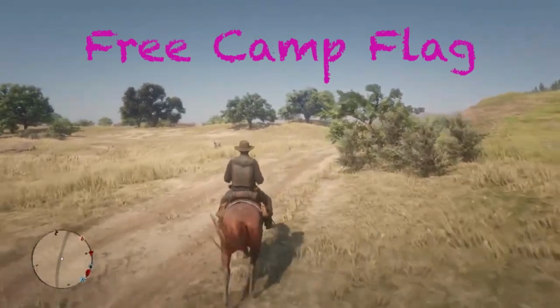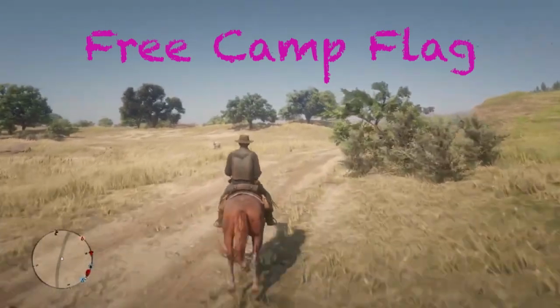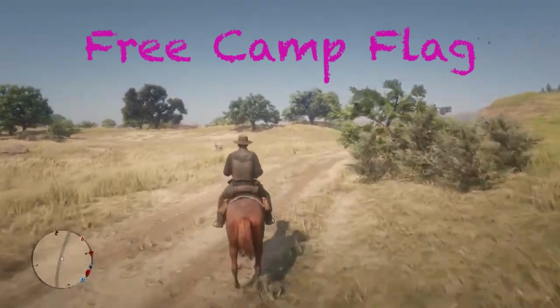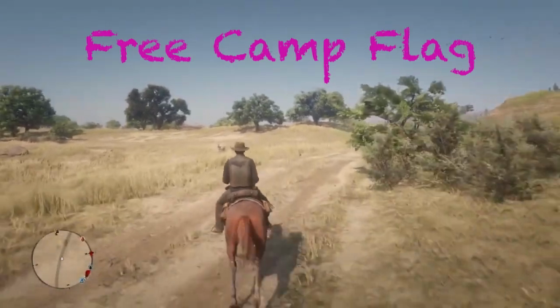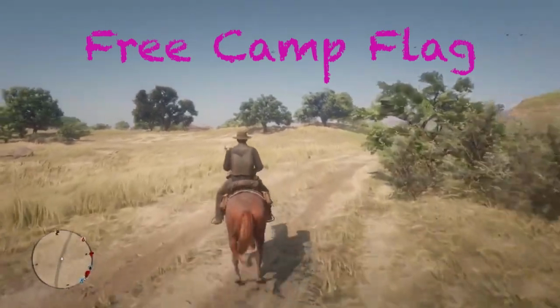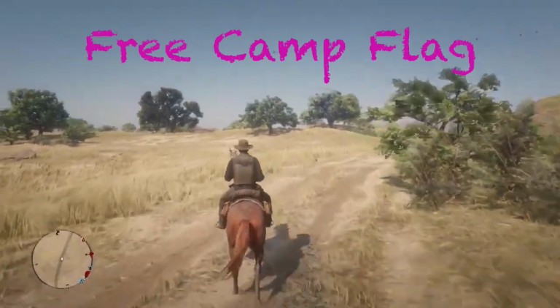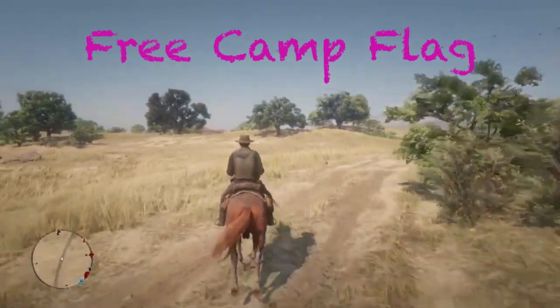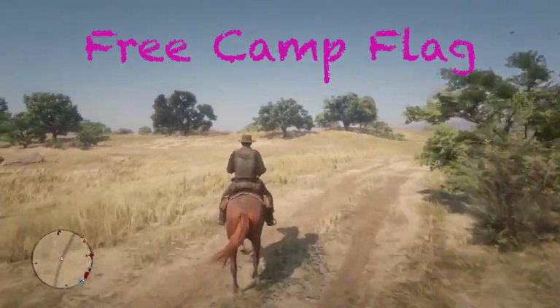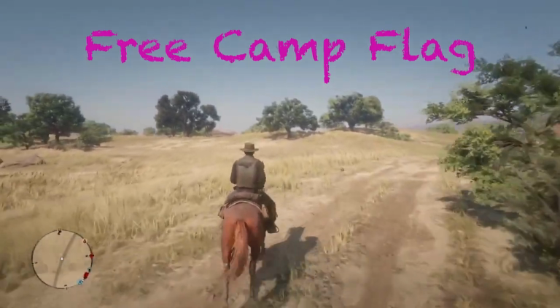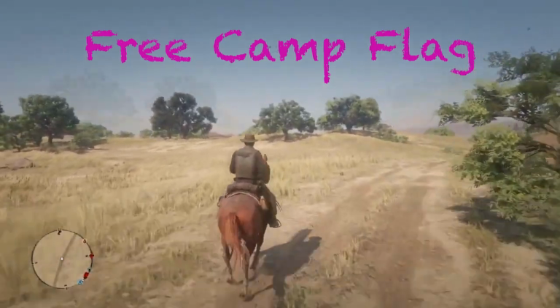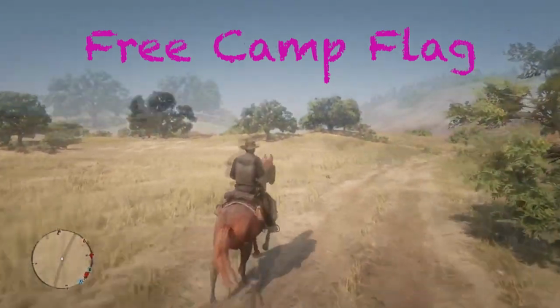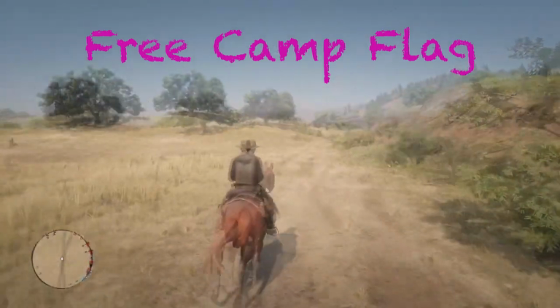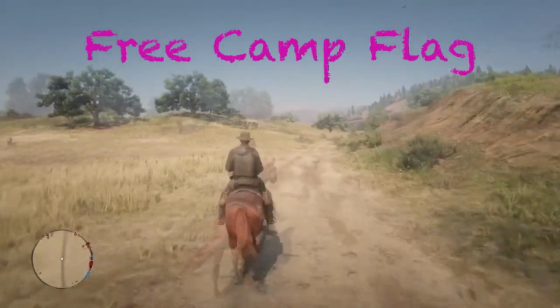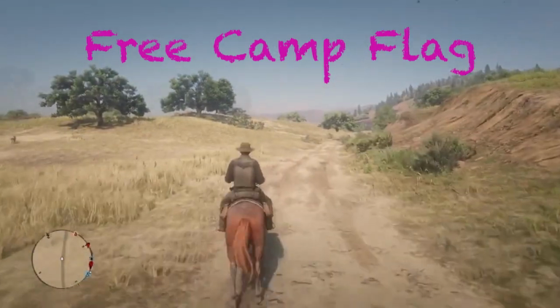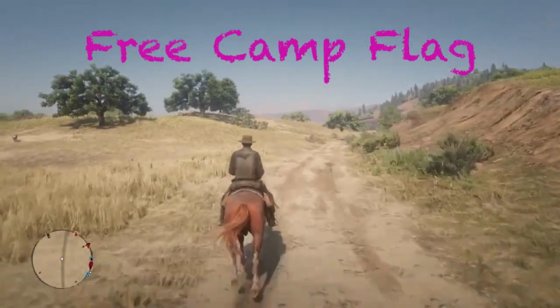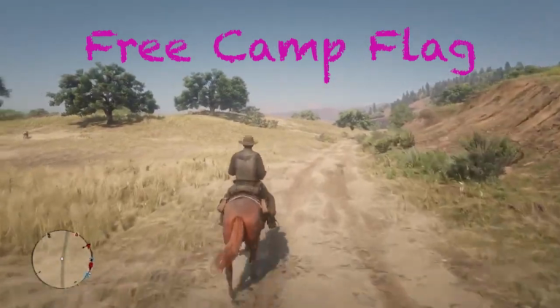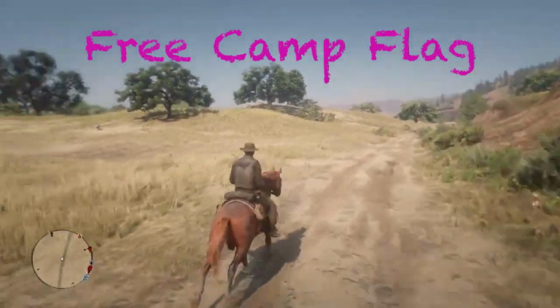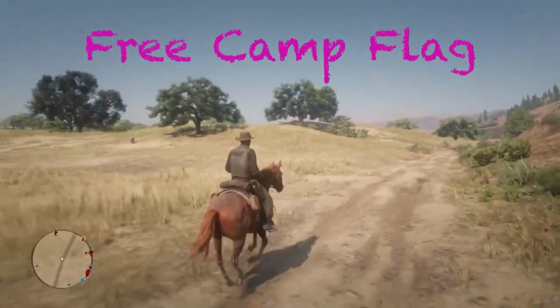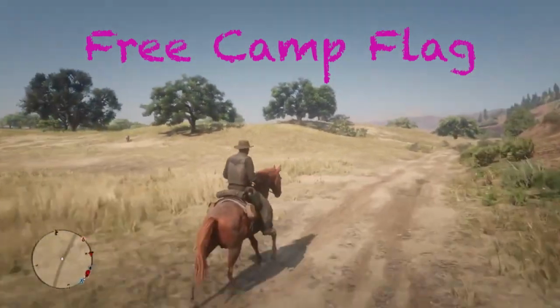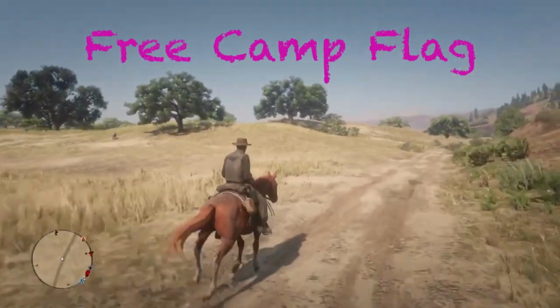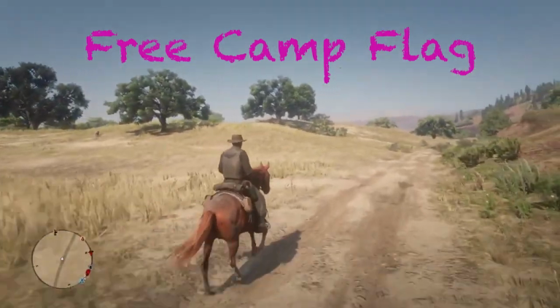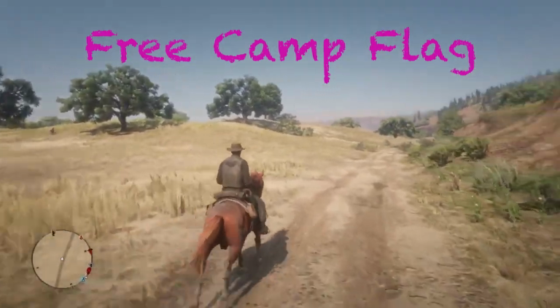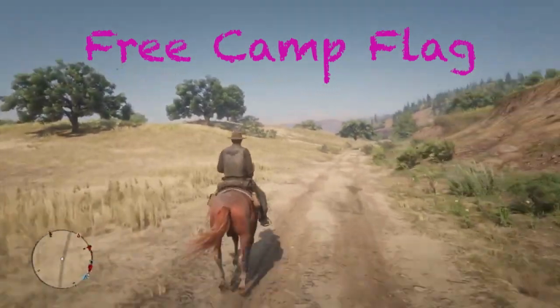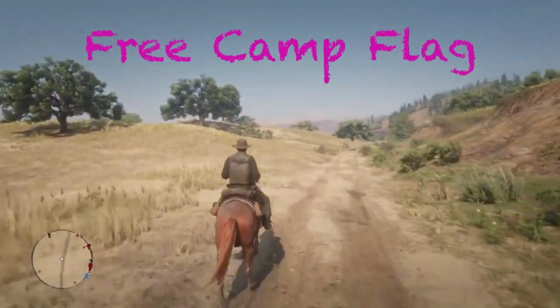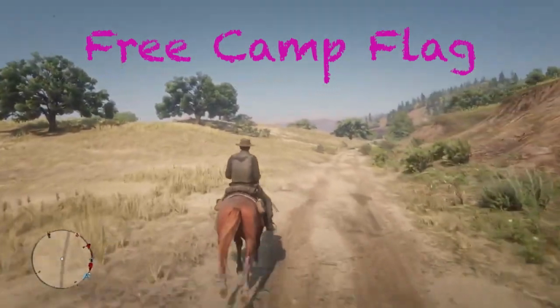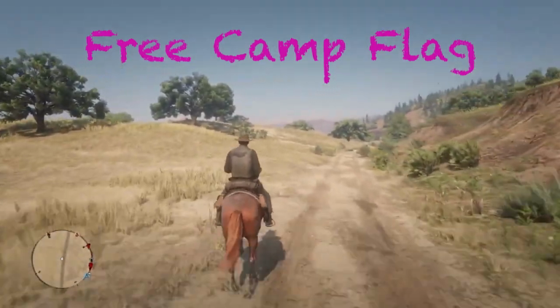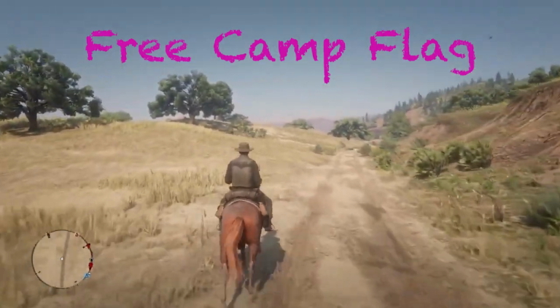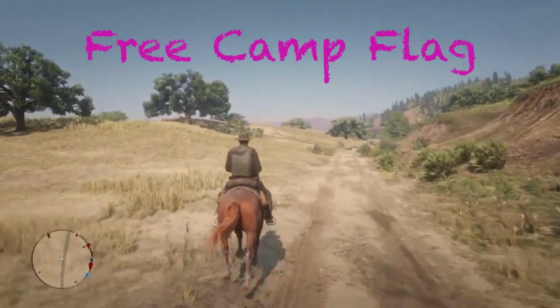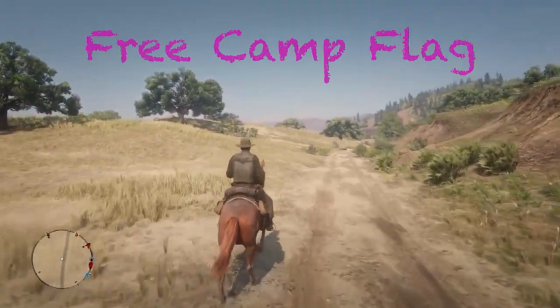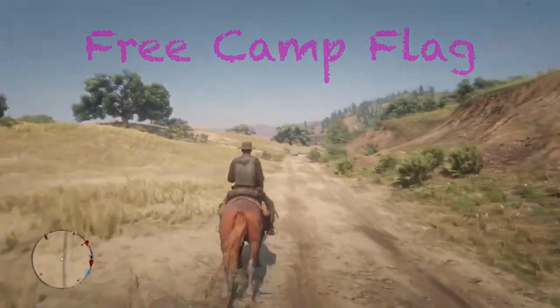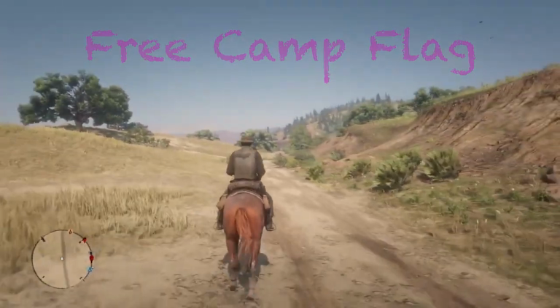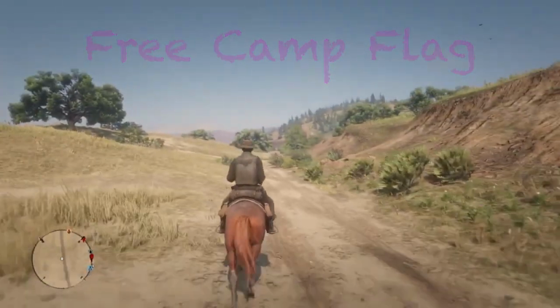Here's what is new: if you craft an item while at your campfire you'll receive a pink camp flag. So if you're looking to get a new flag color, just craft an item at your campfire and you'll get that pink camp flag.